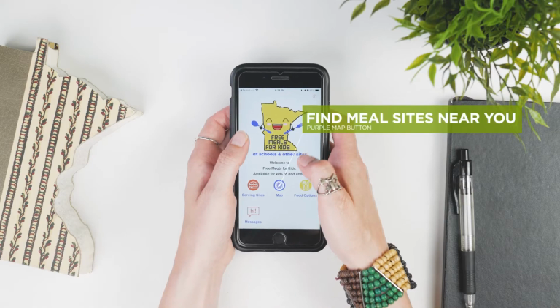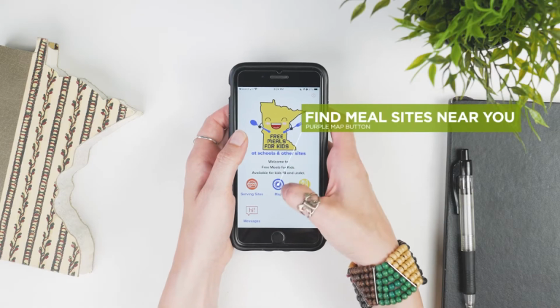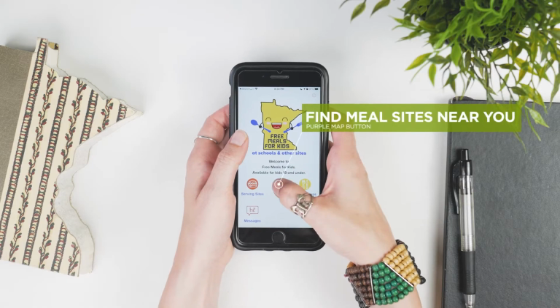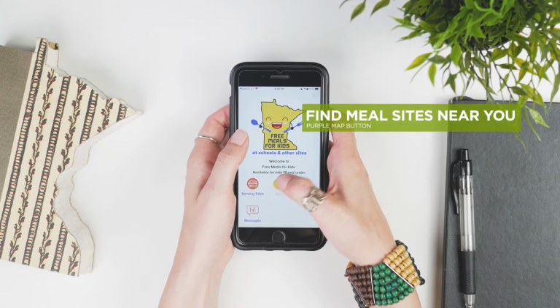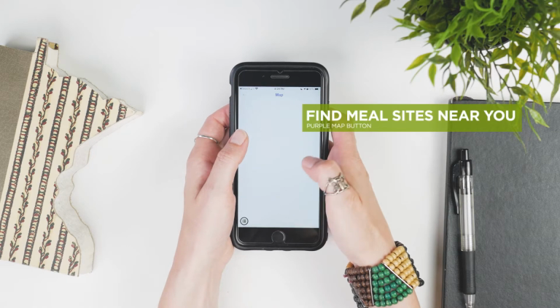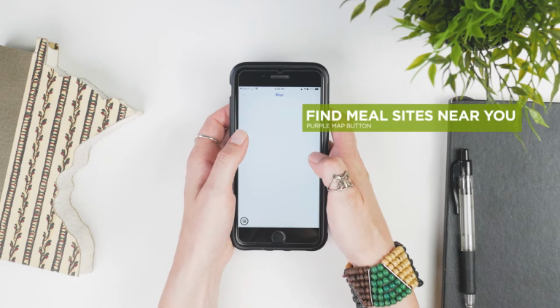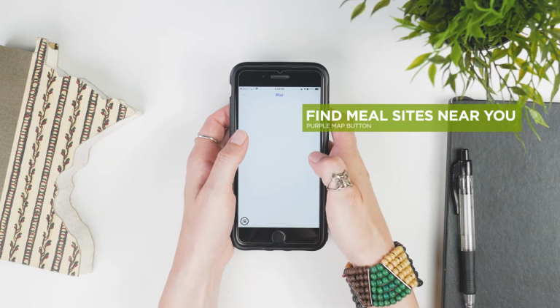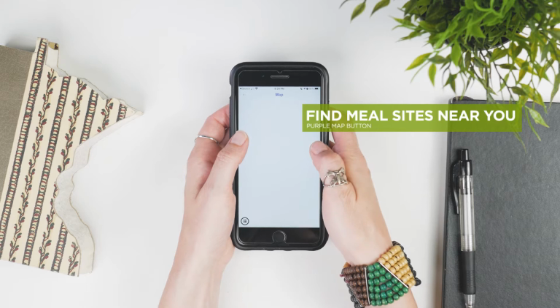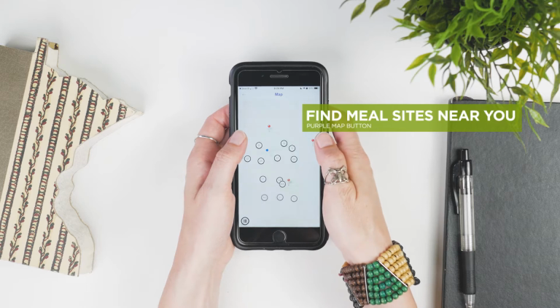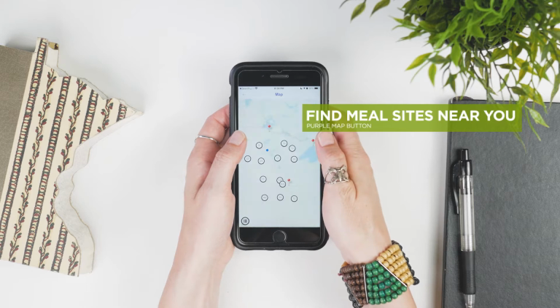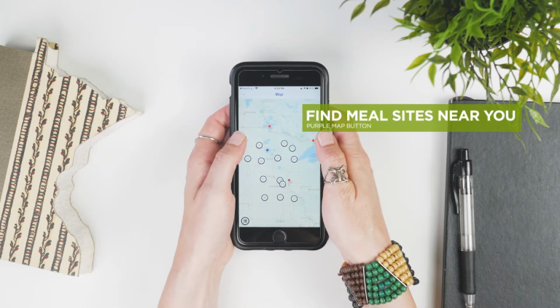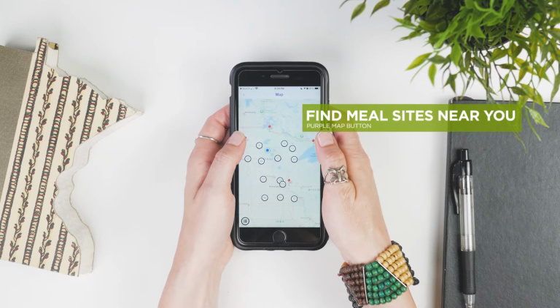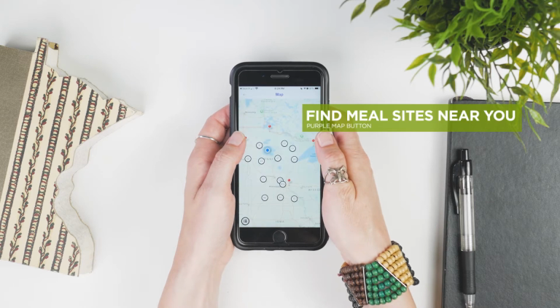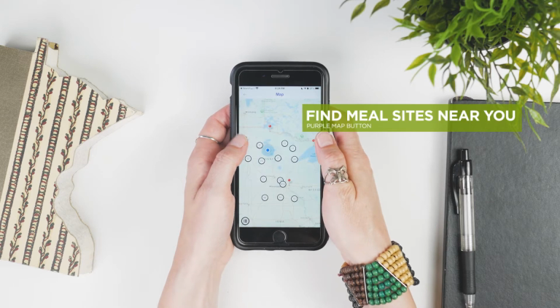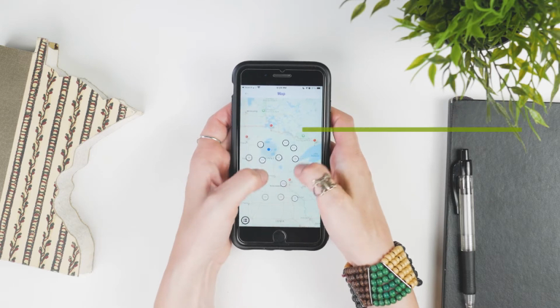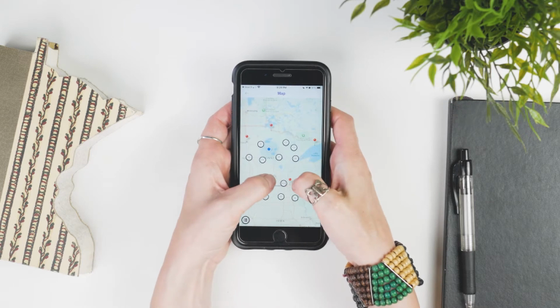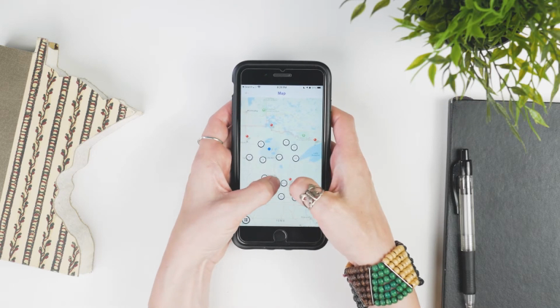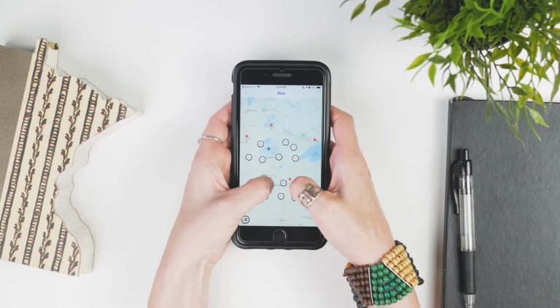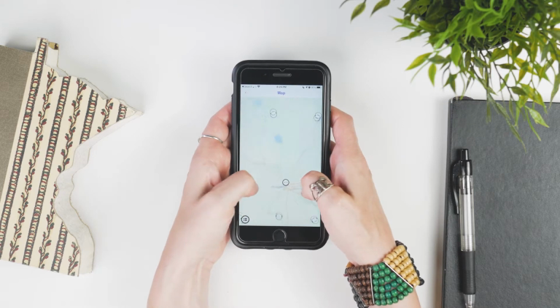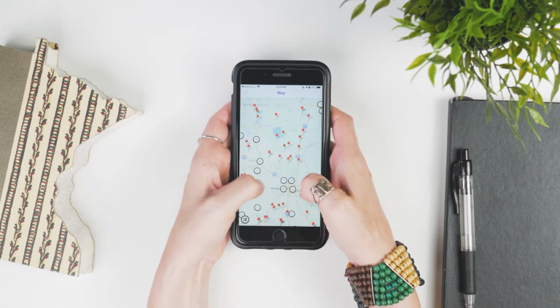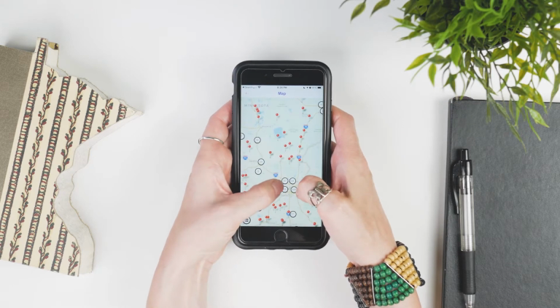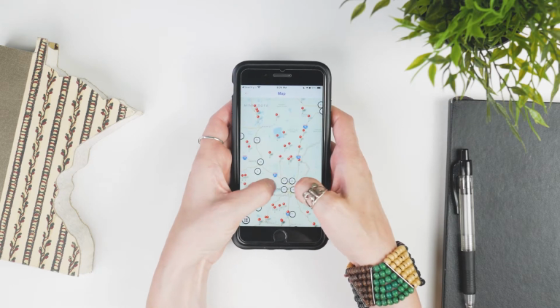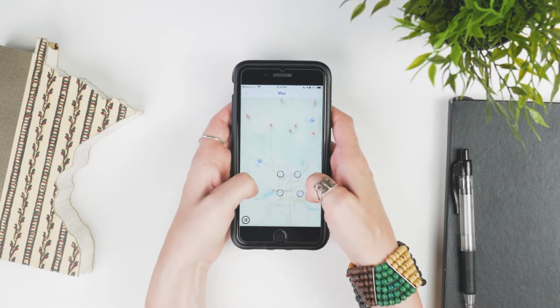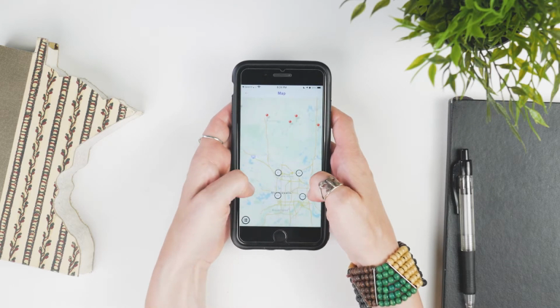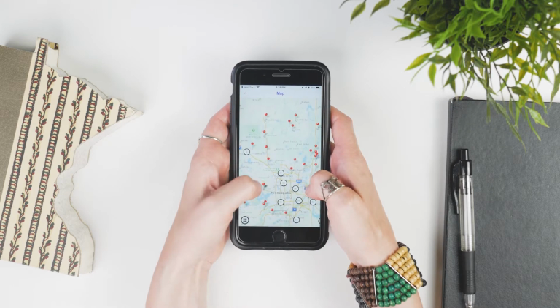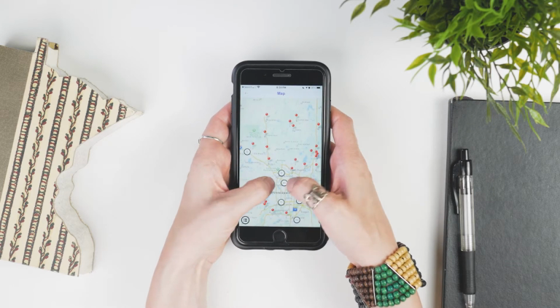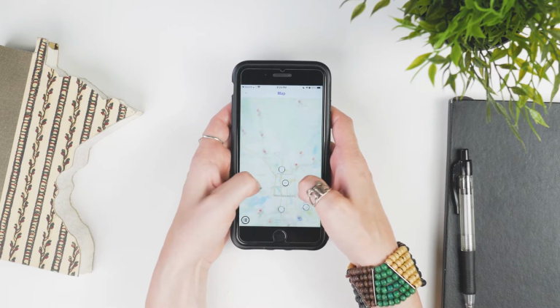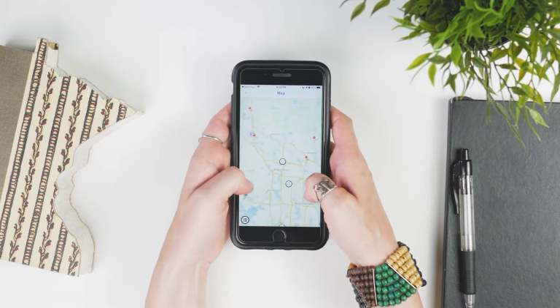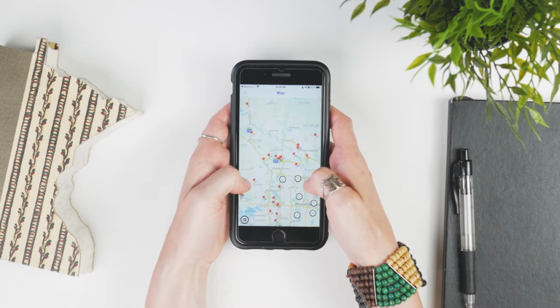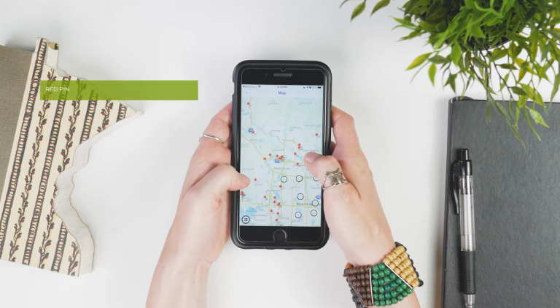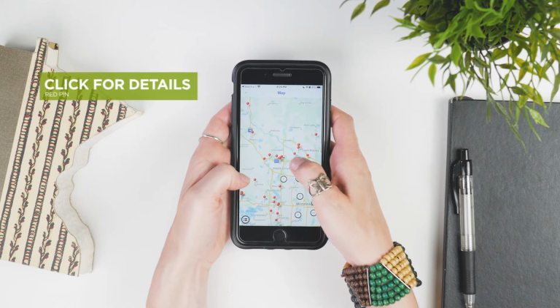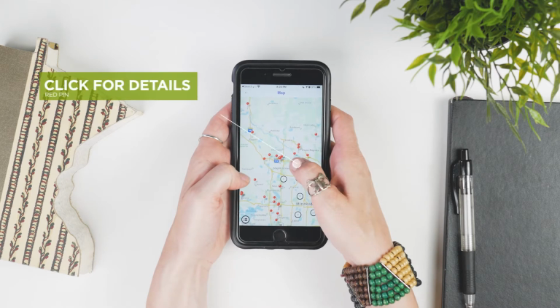Click on the purple map button to find meal sites near you. When you see a number within a circle, zoom in to see more sites pop up within that area.